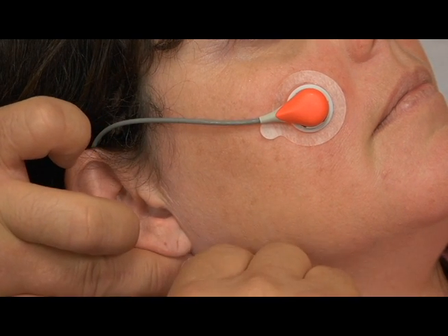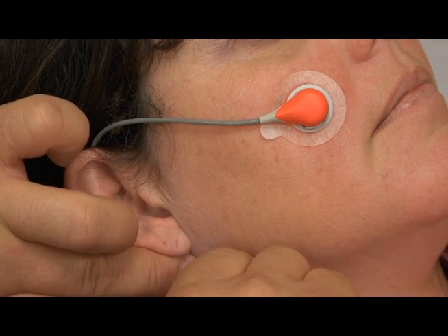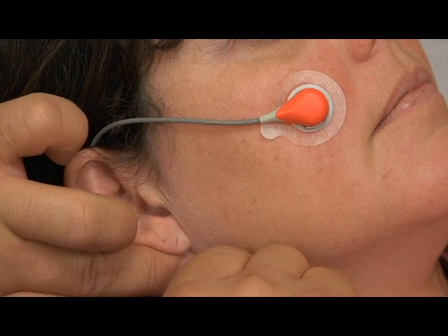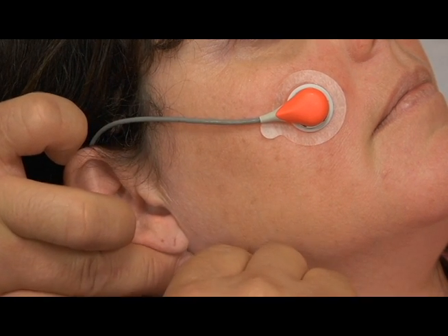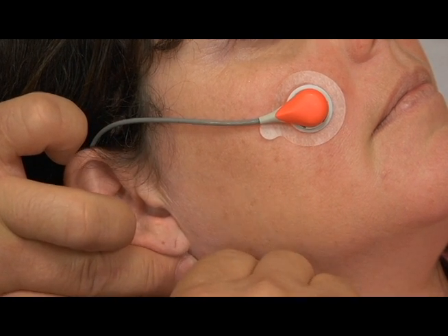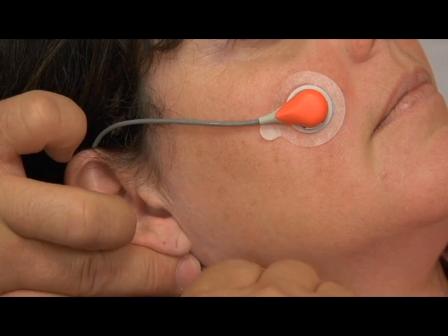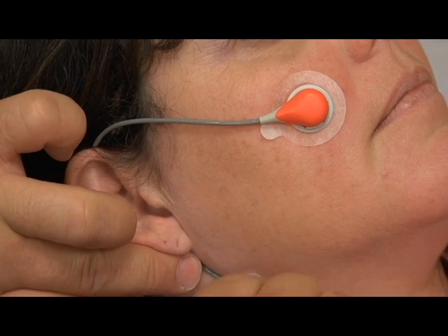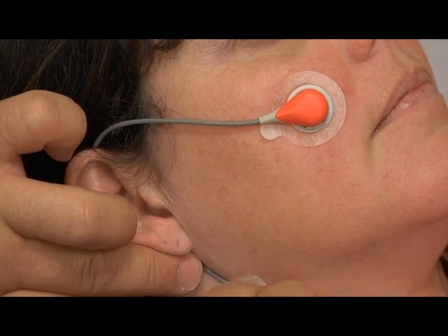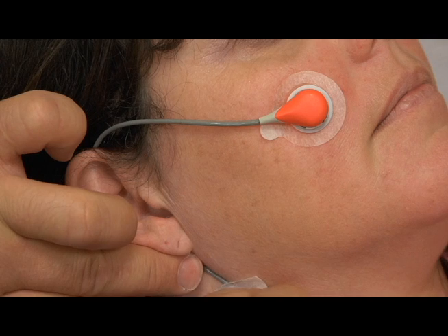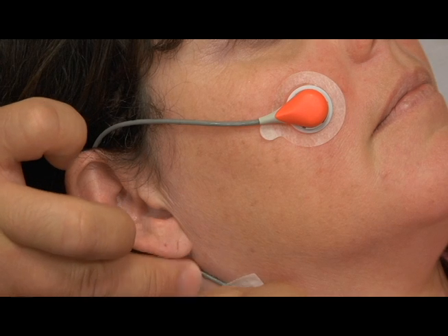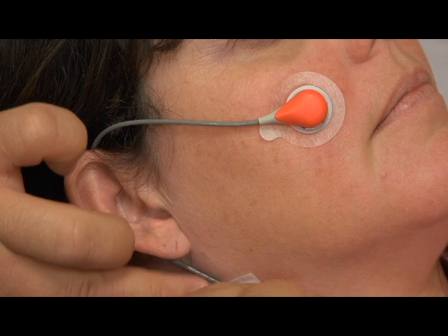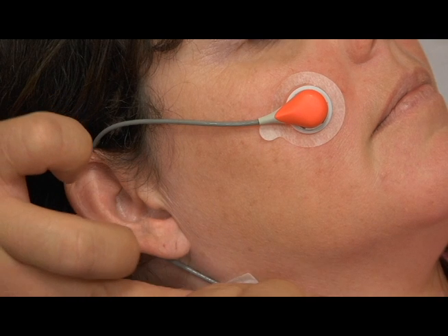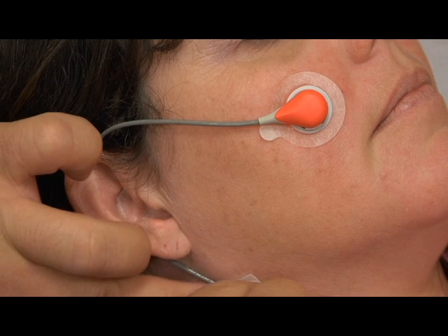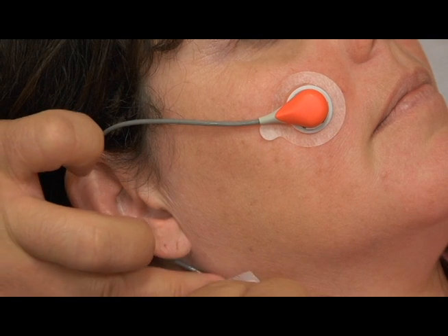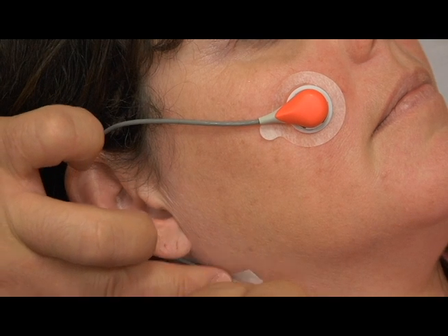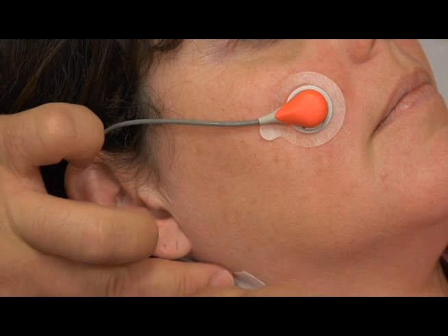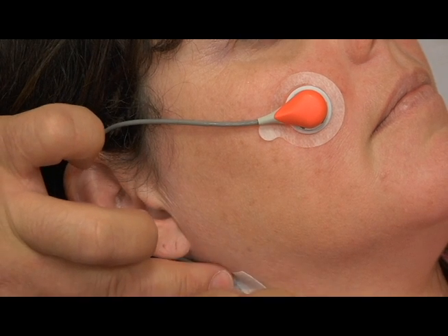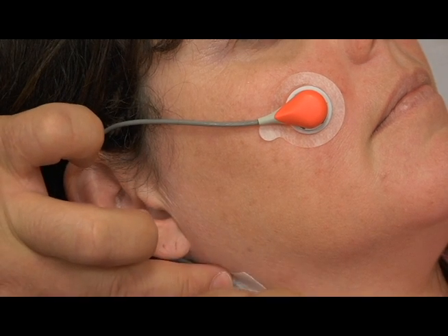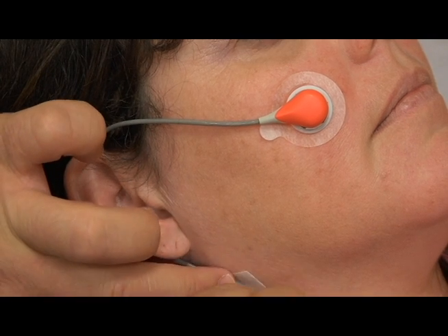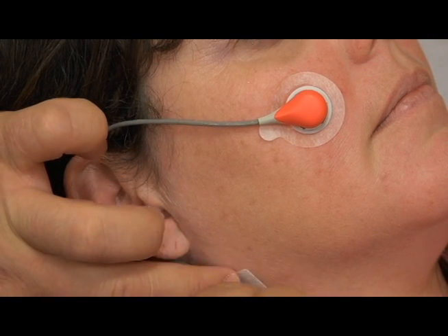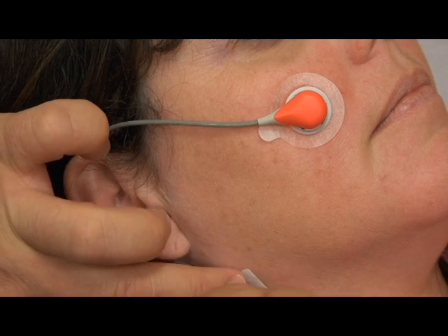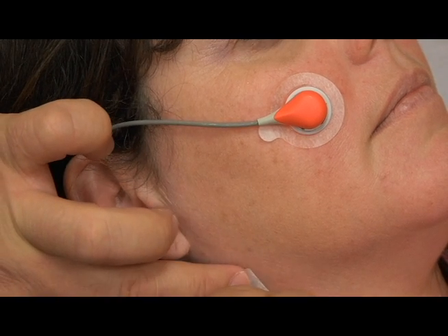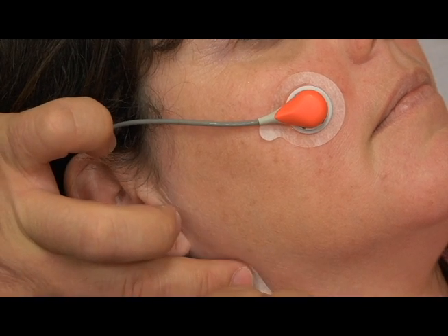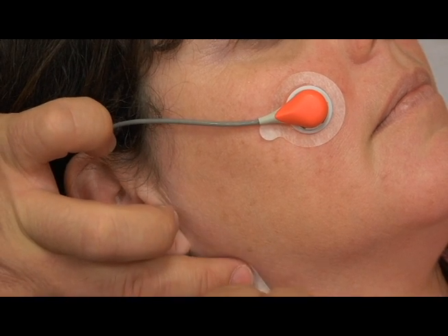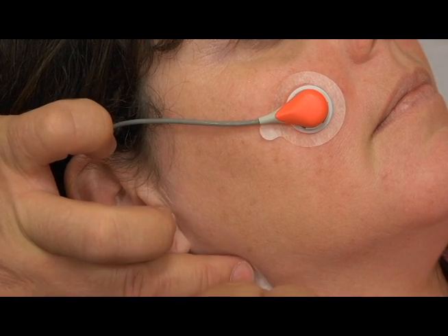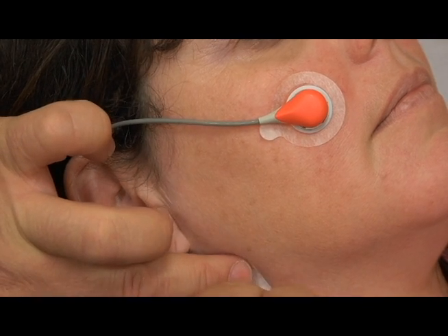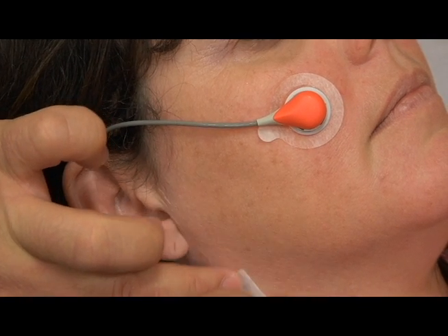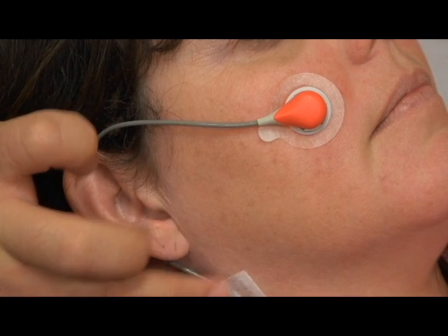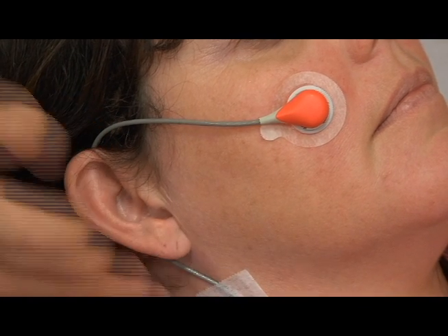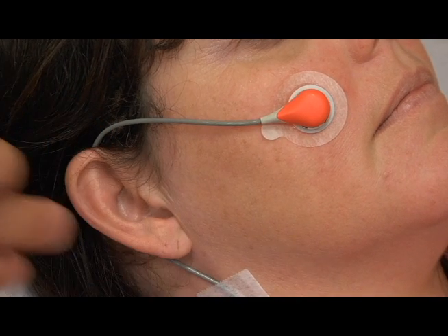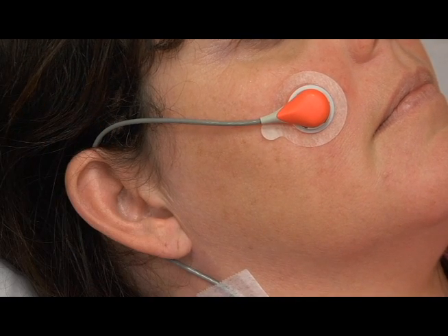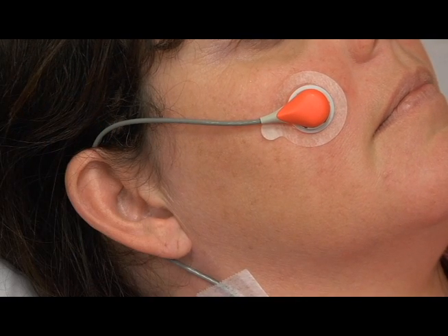For forehead or cheek placement, wrap the sensor cable once around the ear and tape the cable to the cheek.